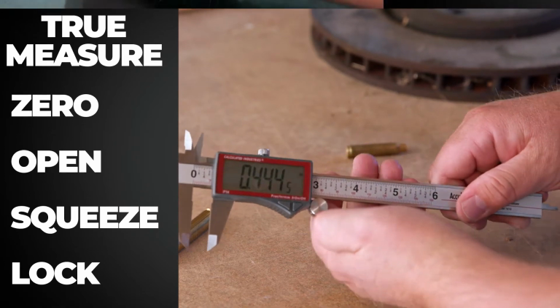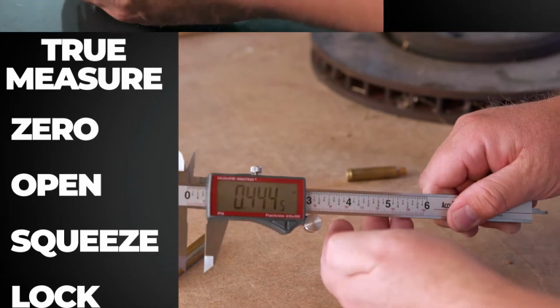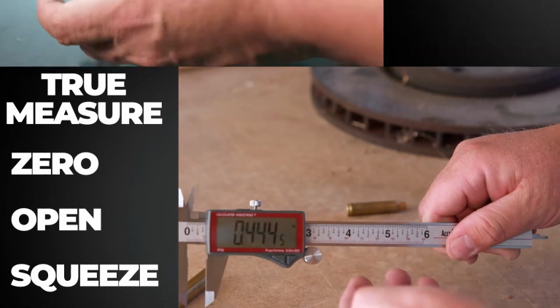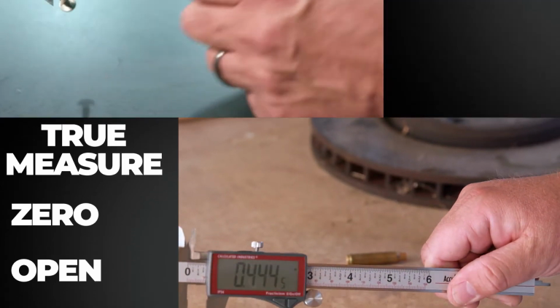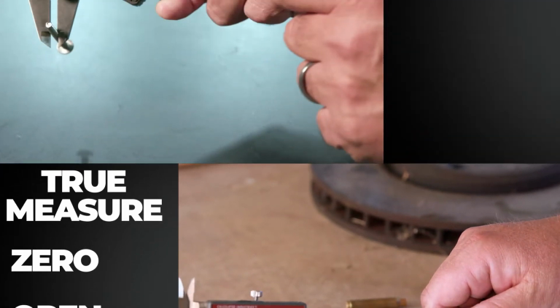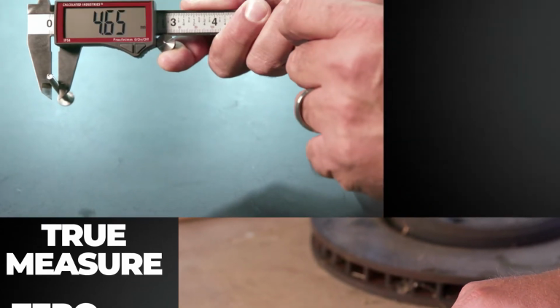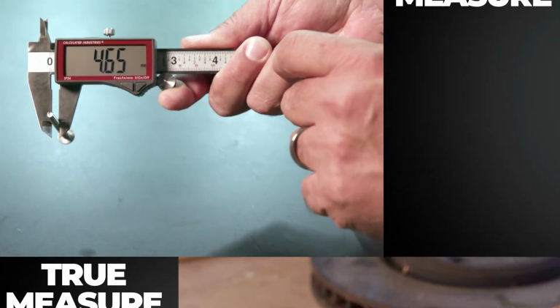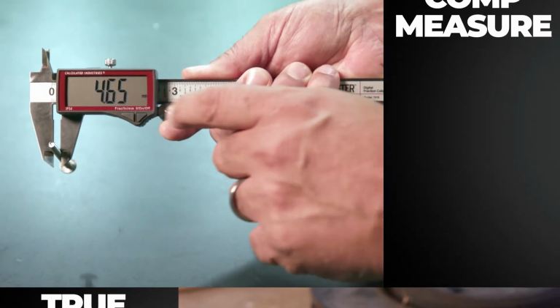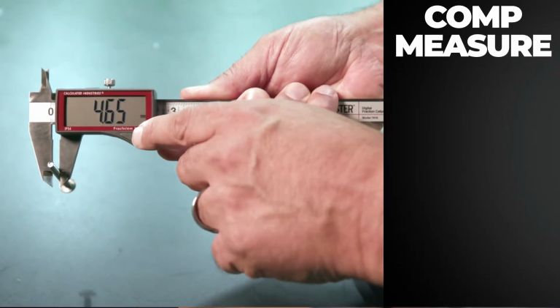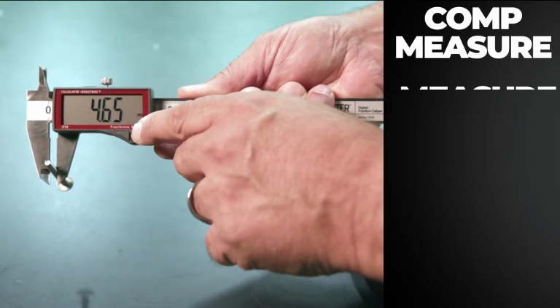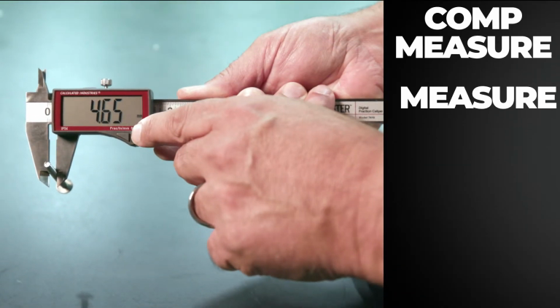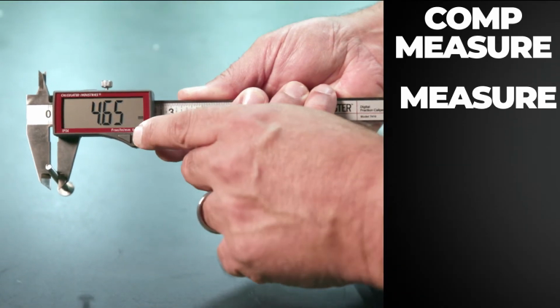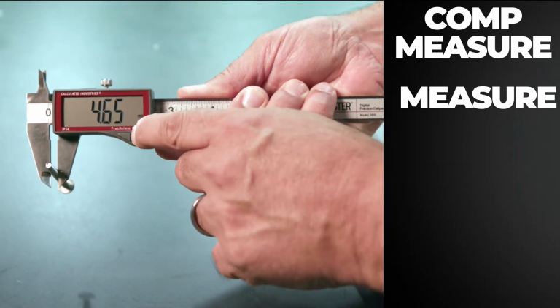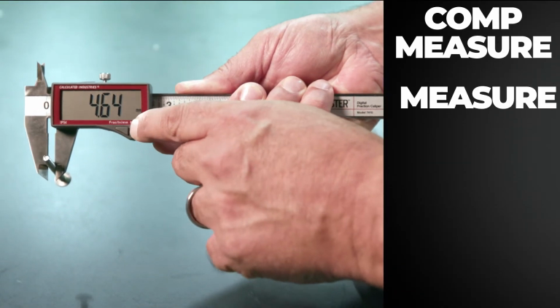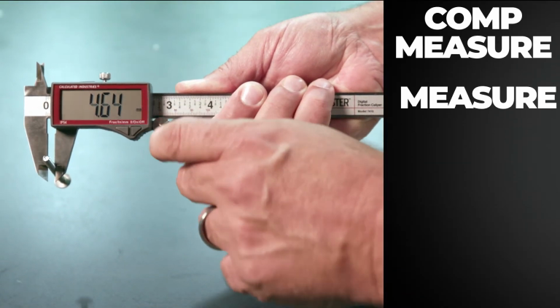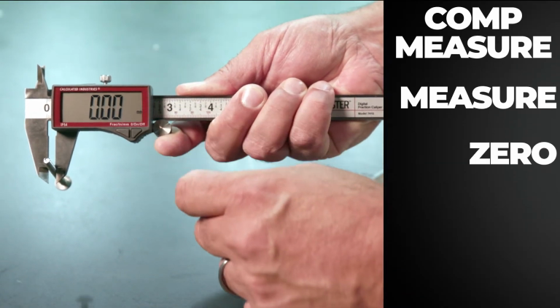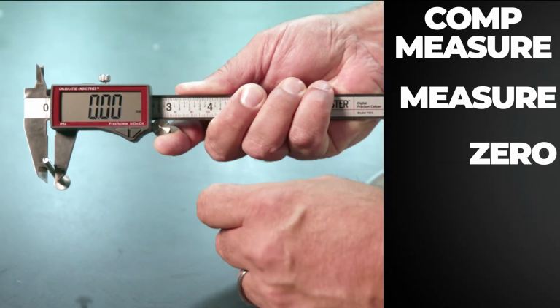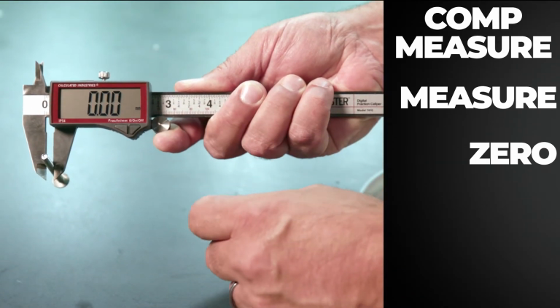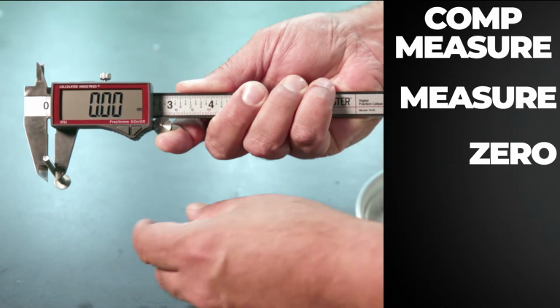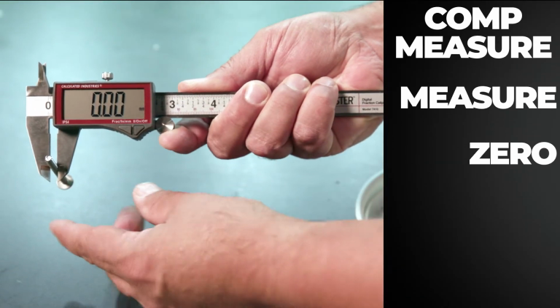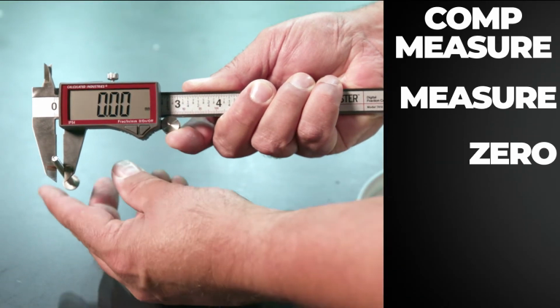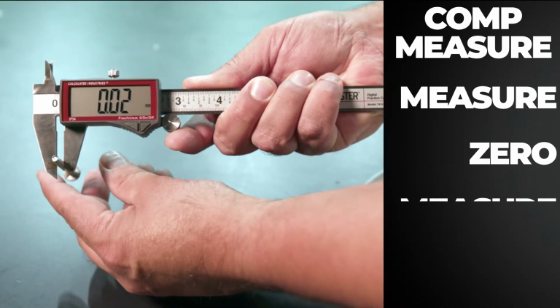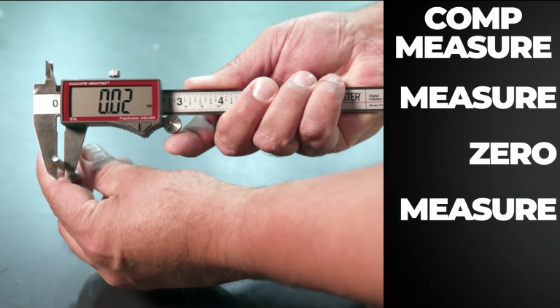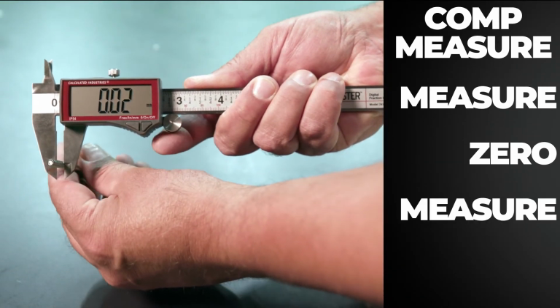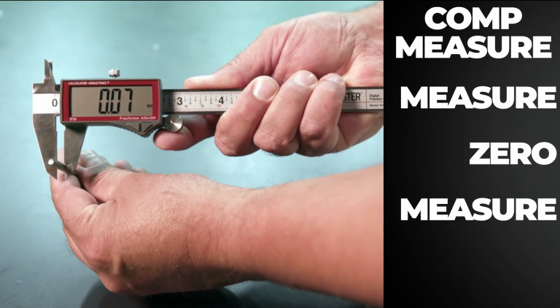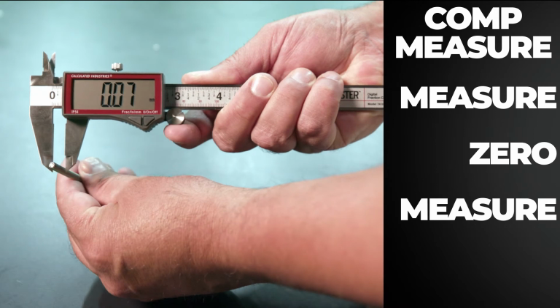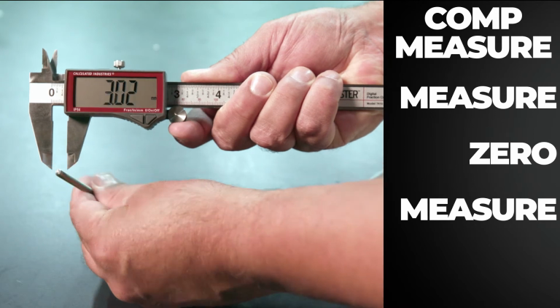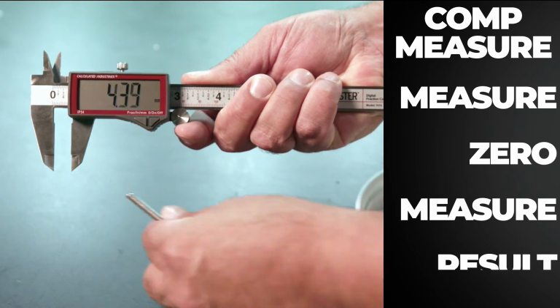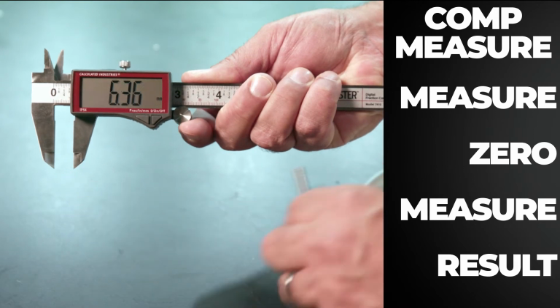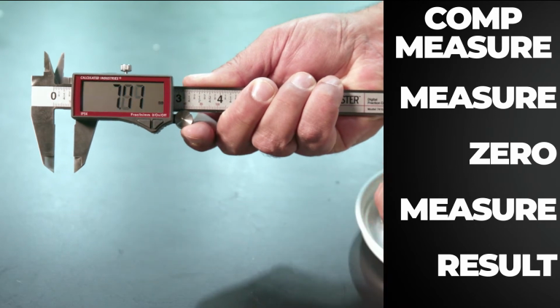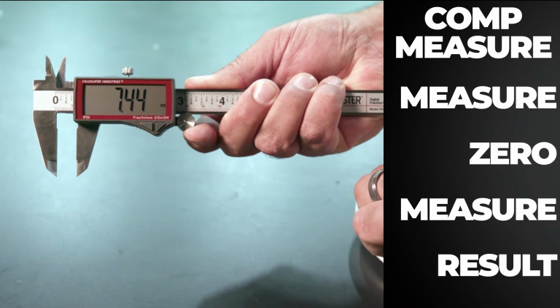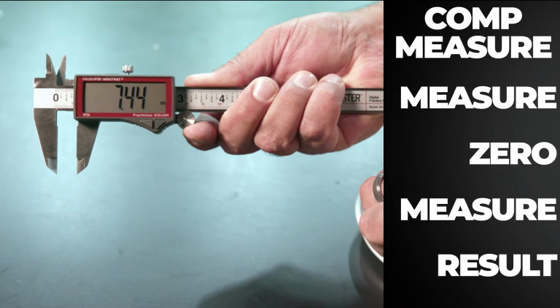For comparative measurements, use the zero button to set a new baseline and the calculation is done for you automatically.